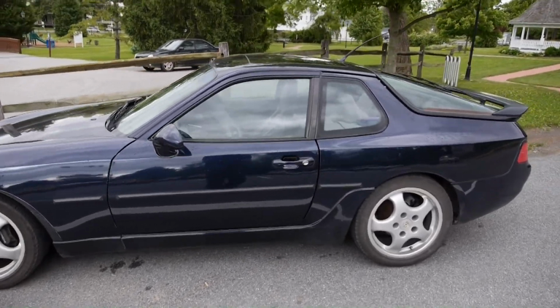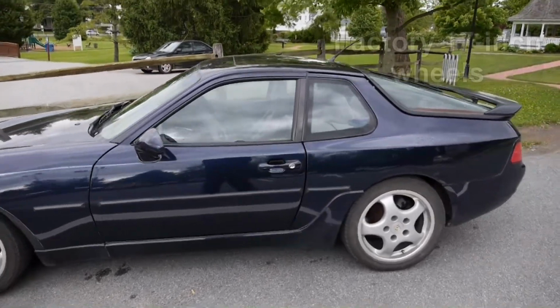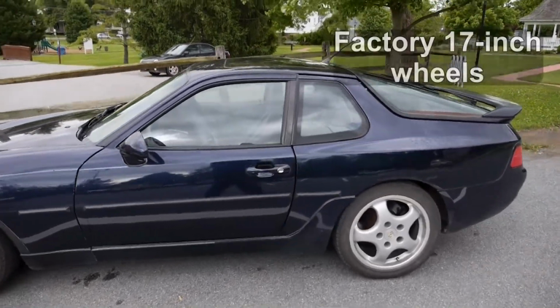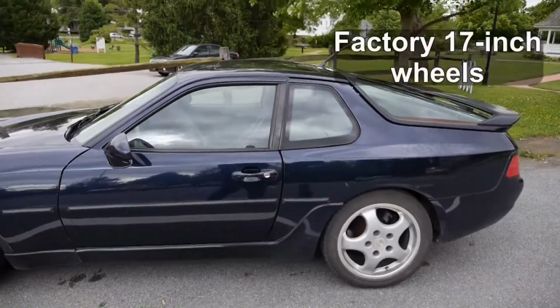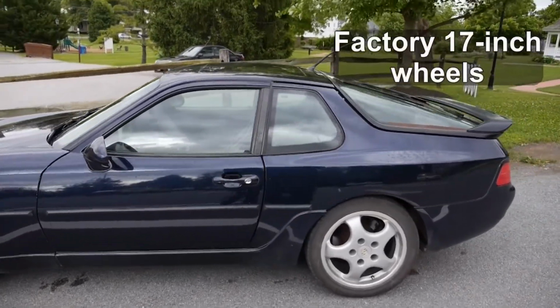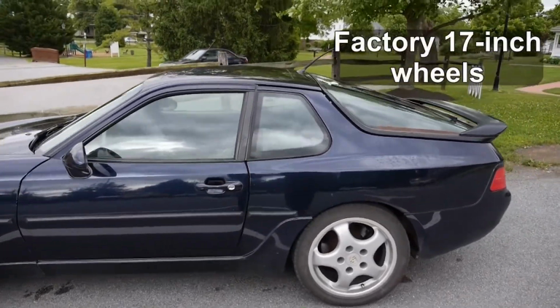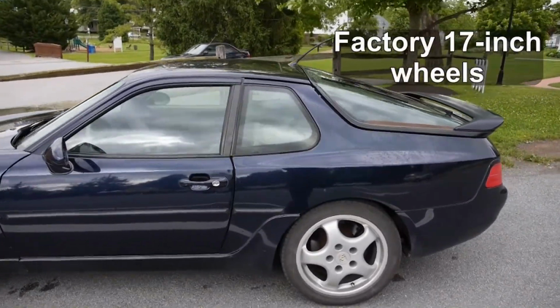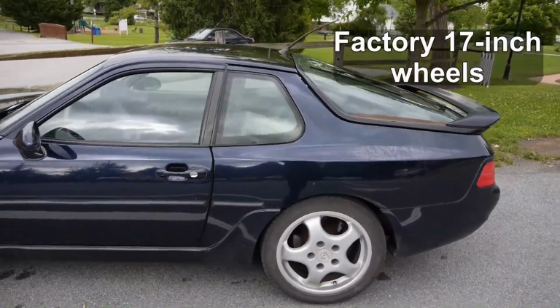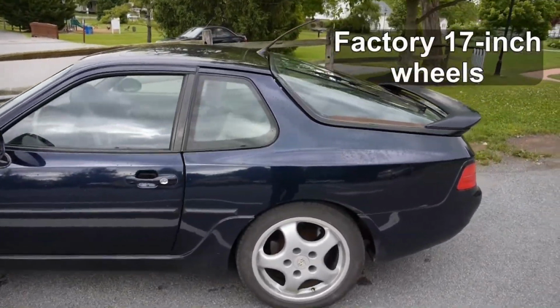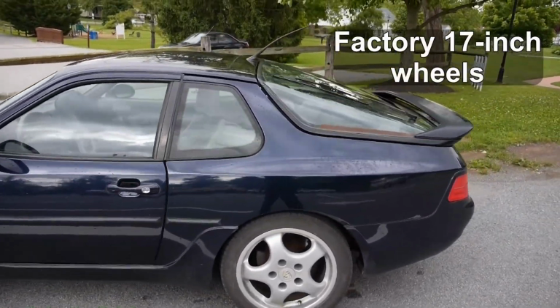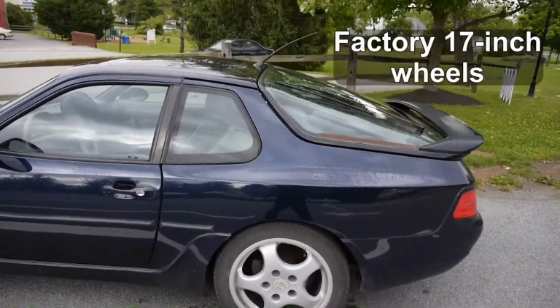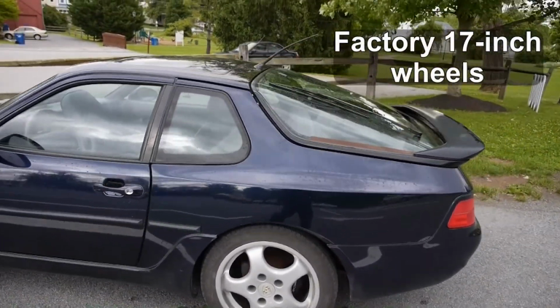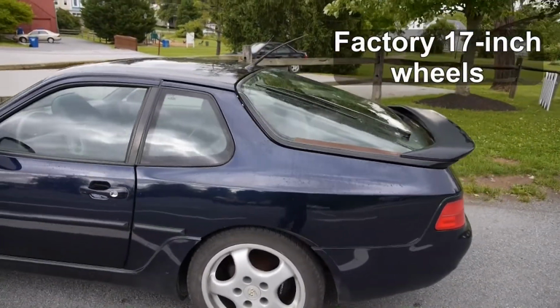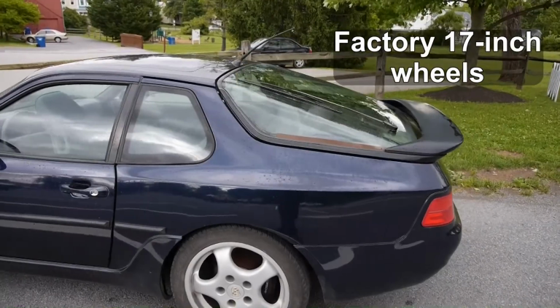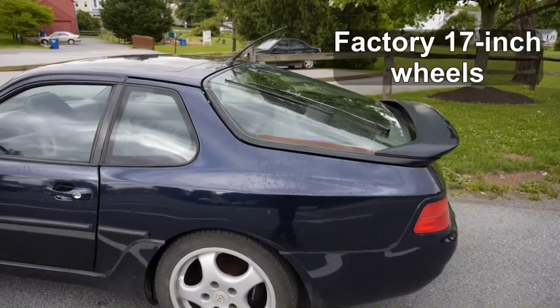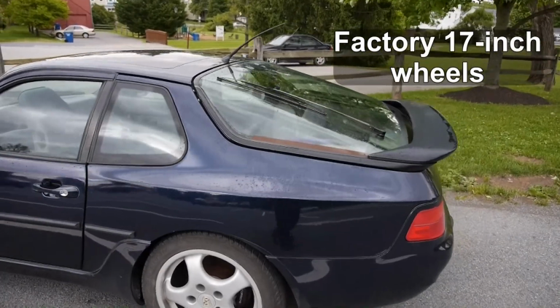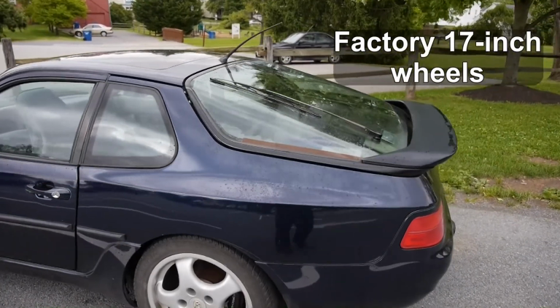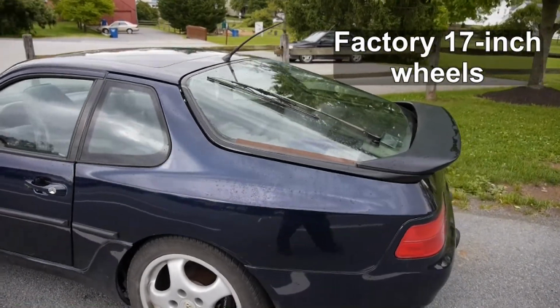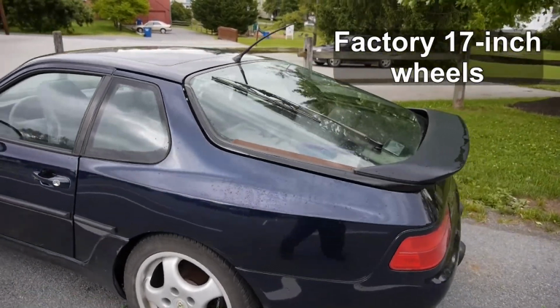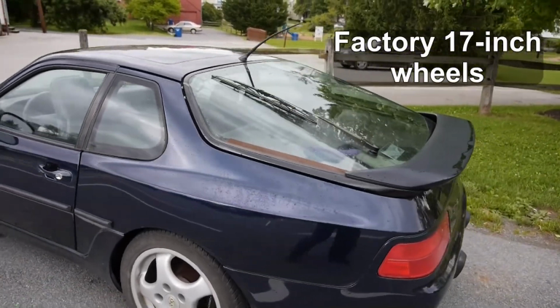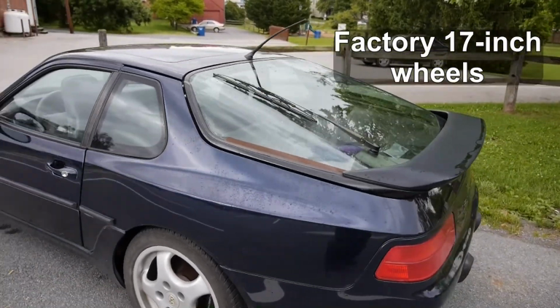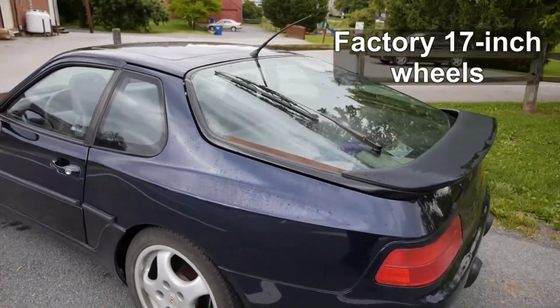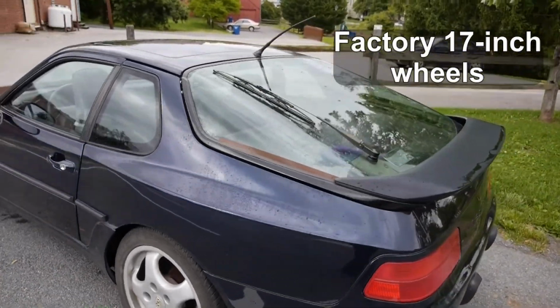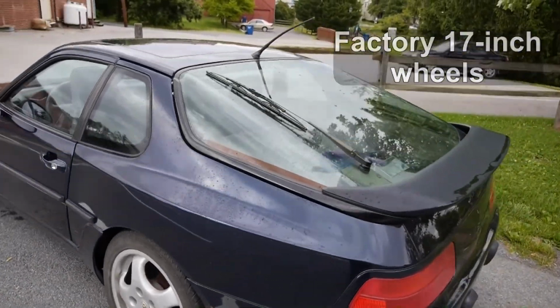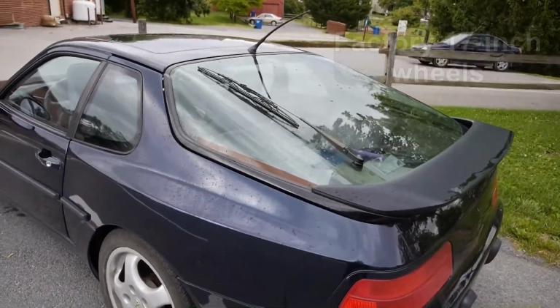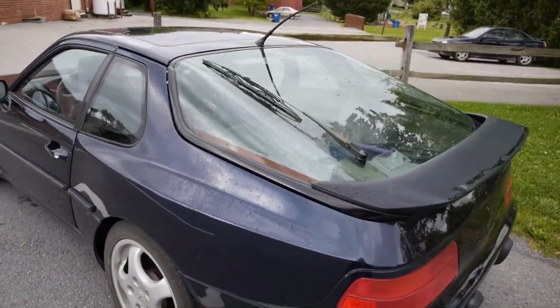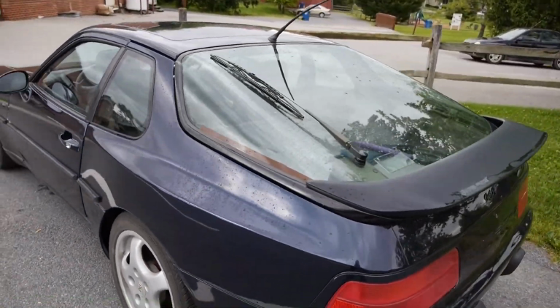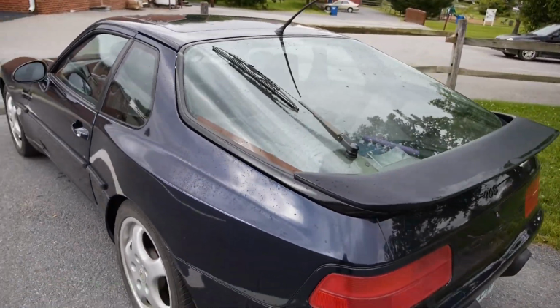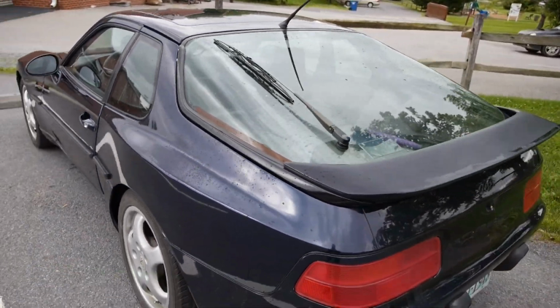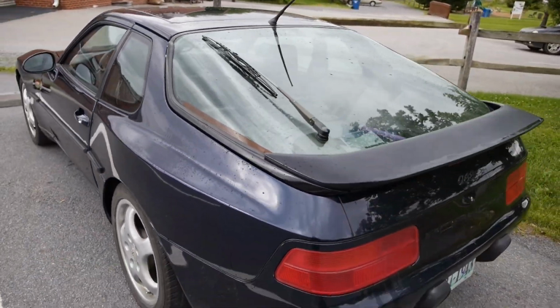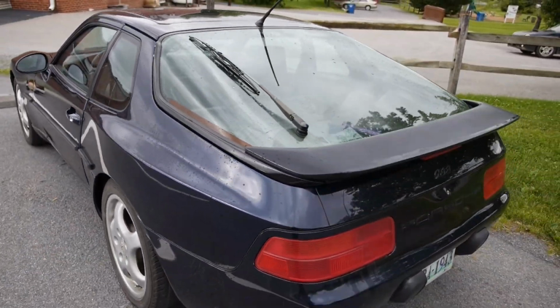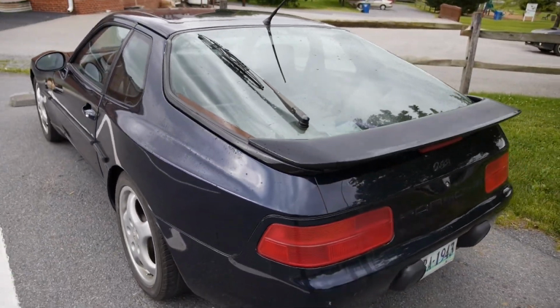It's got the factory 17-inch wheels. The rear wiper does in fact work.